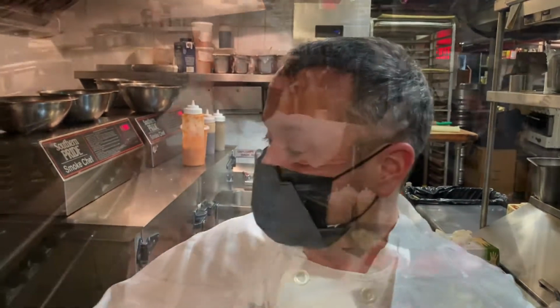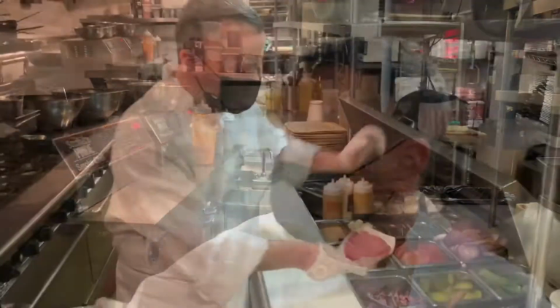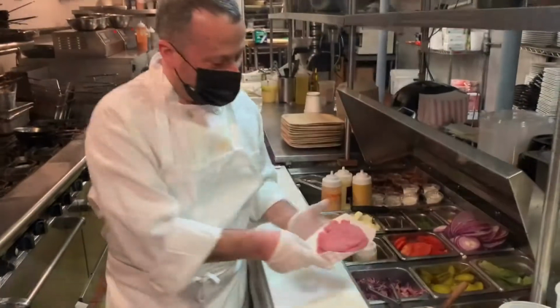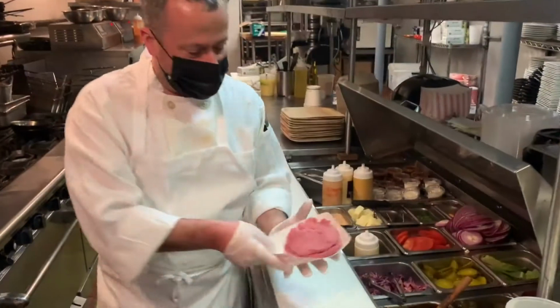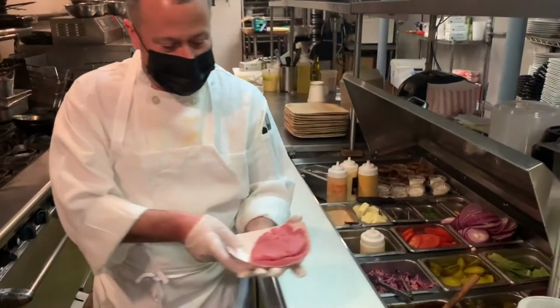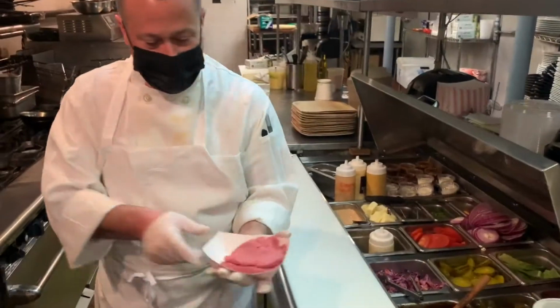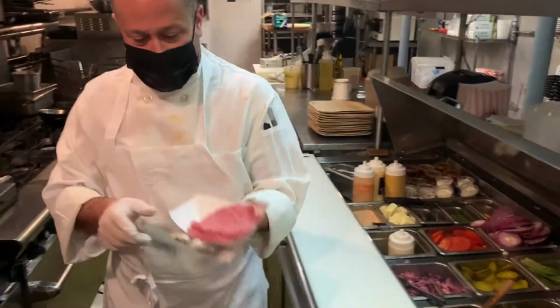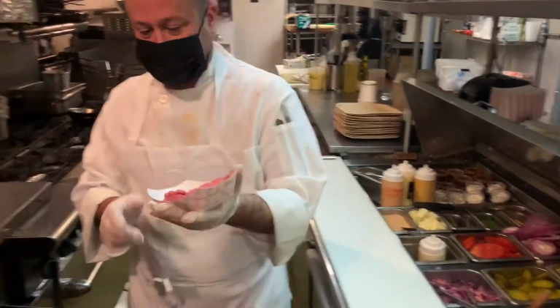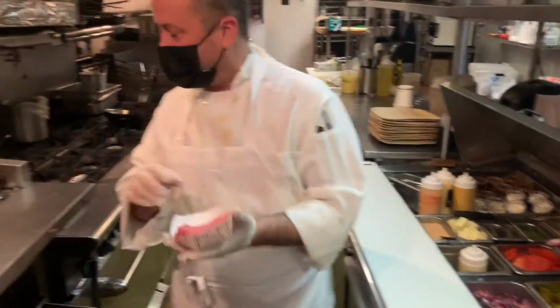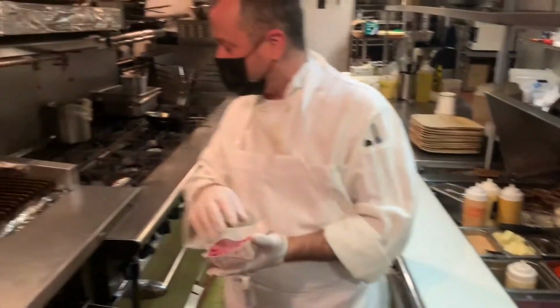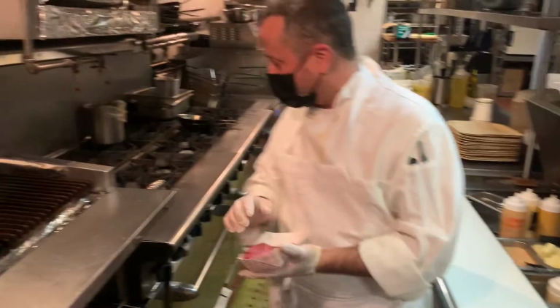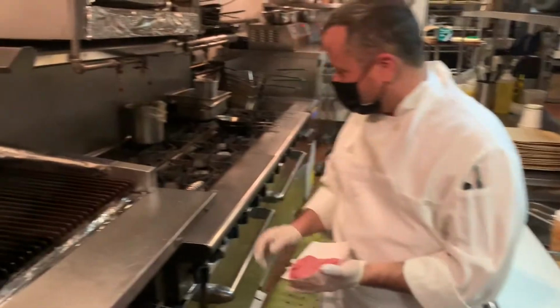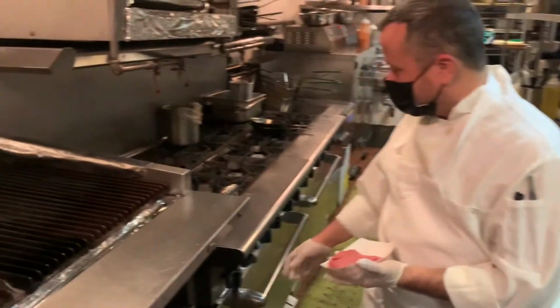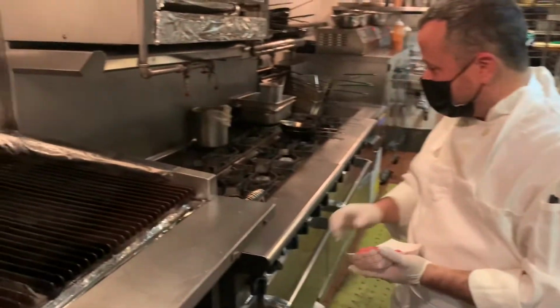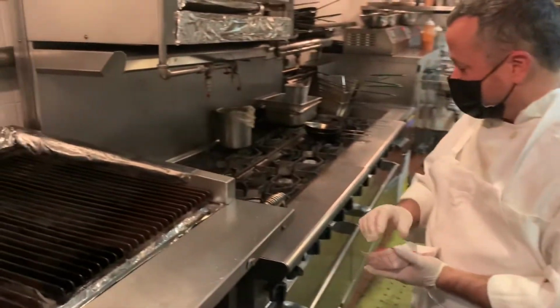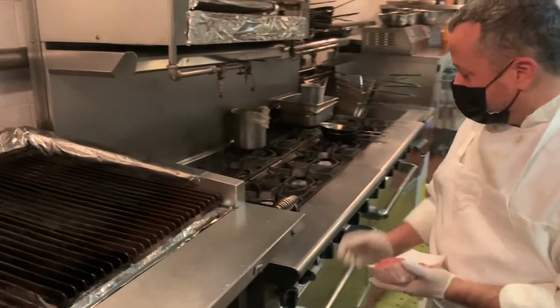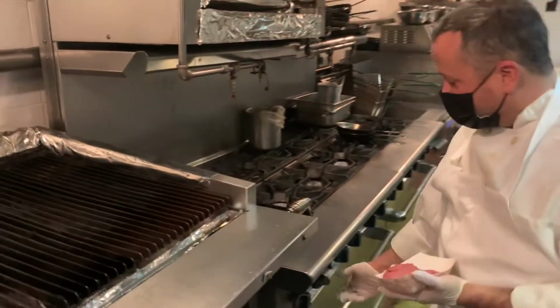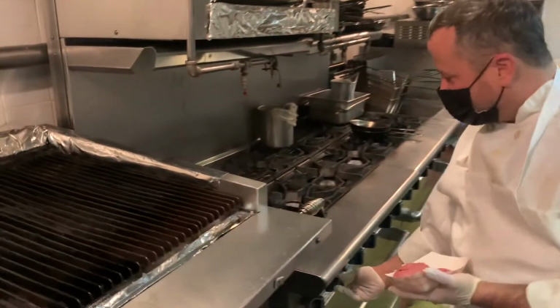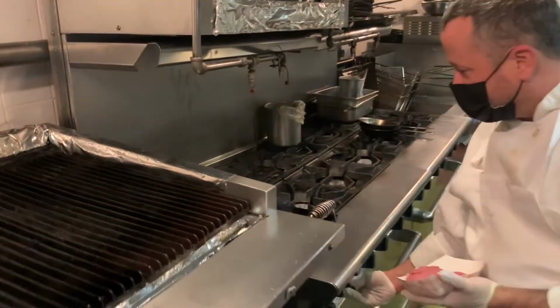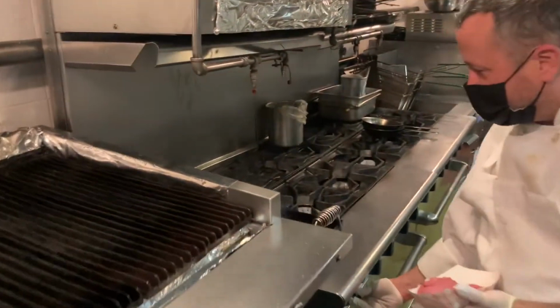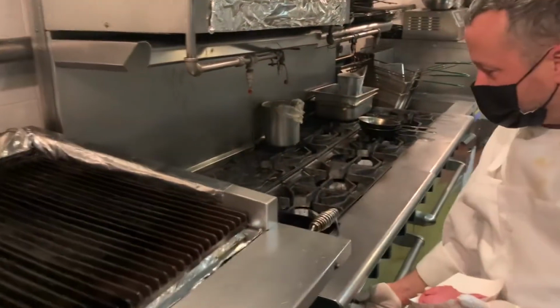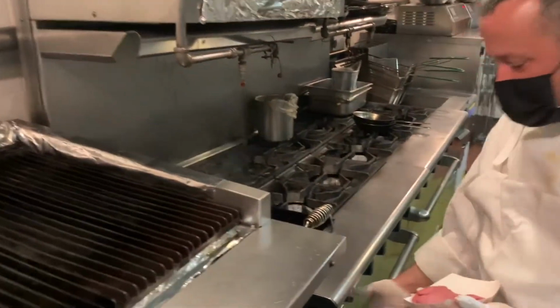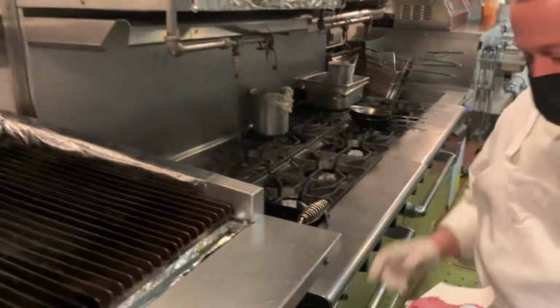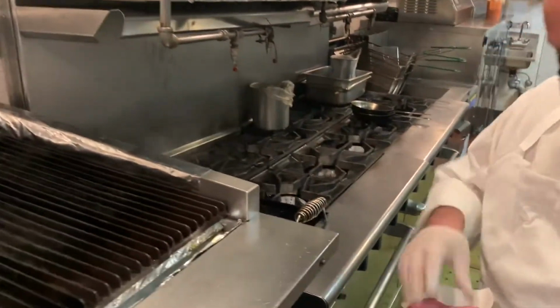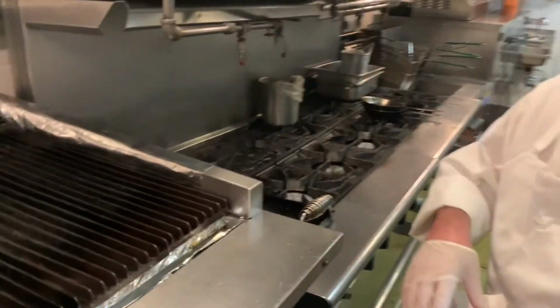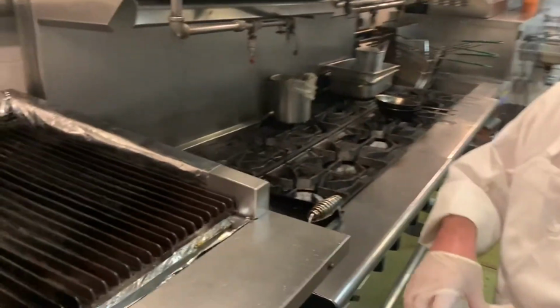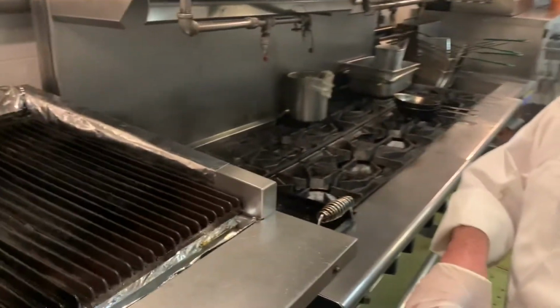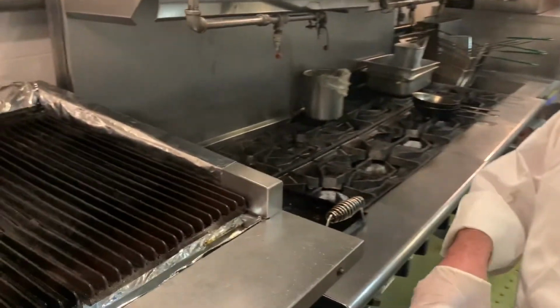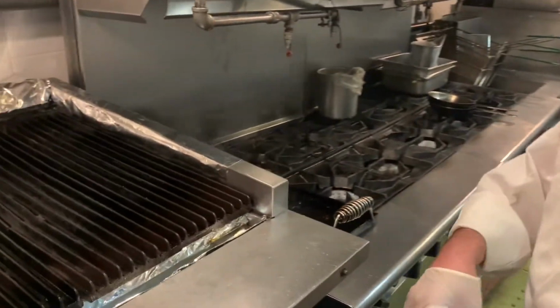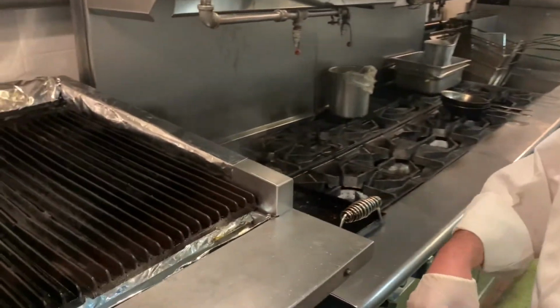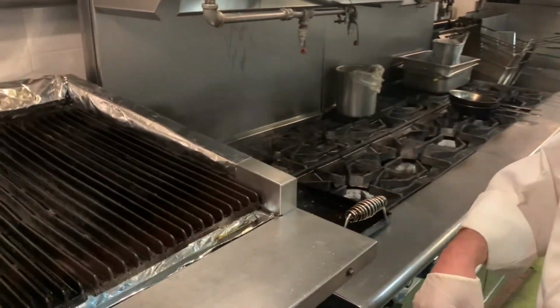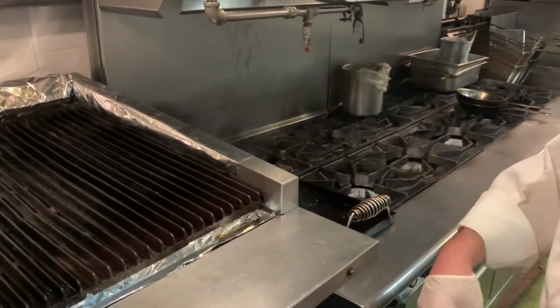To put our Smash Burger onto the griddle here, it's two three-and-a-half ounce patties.